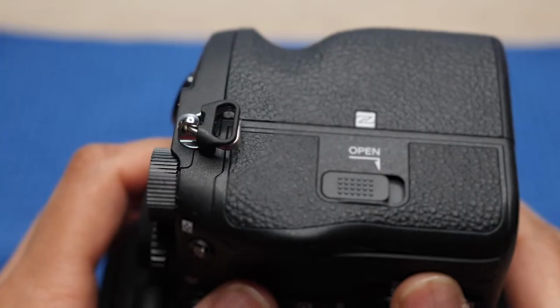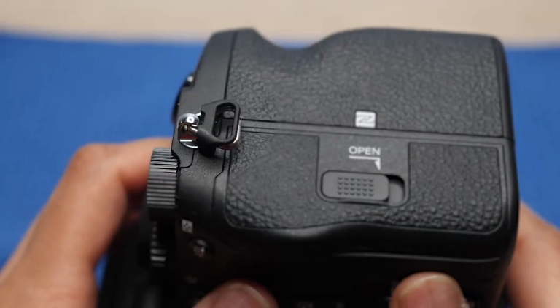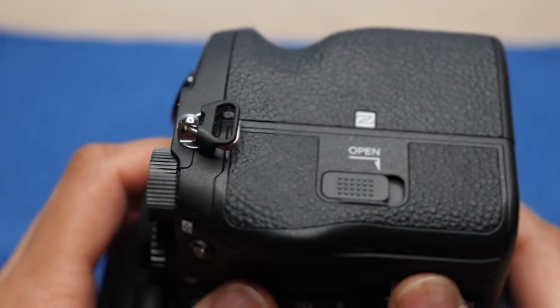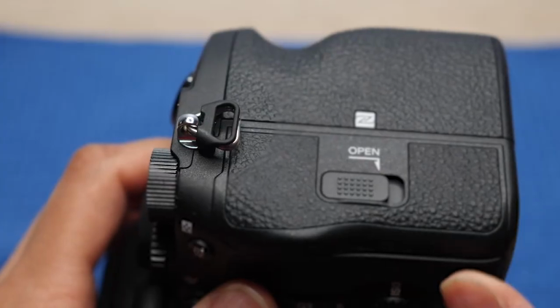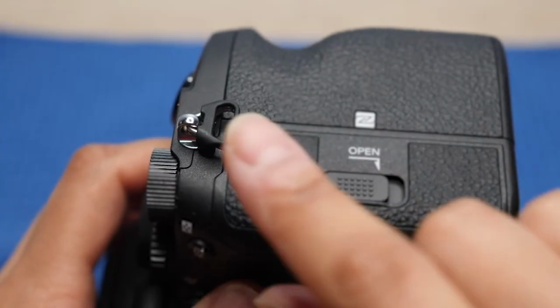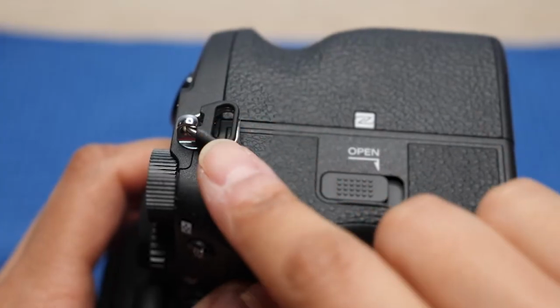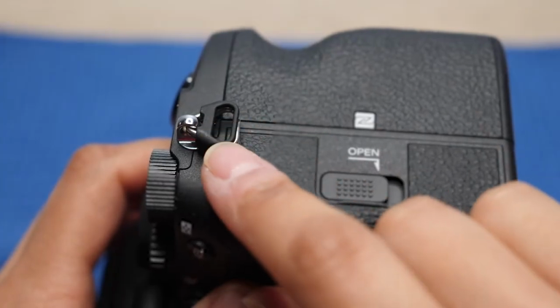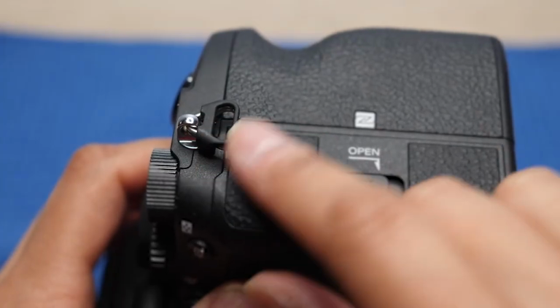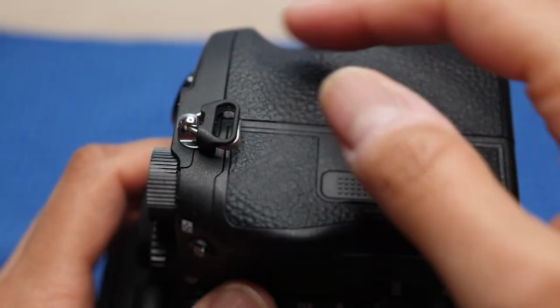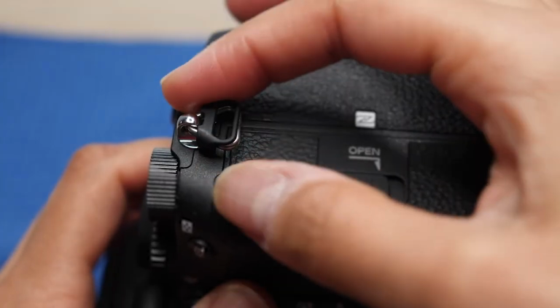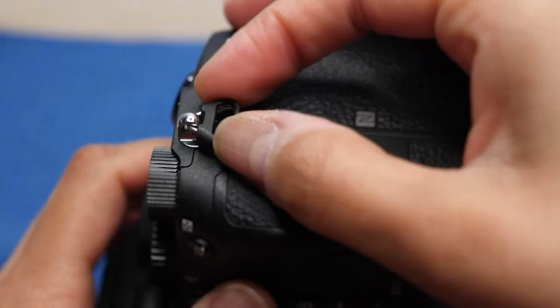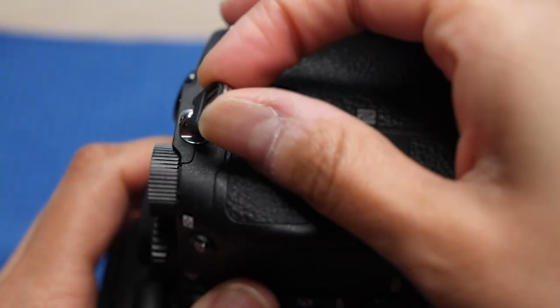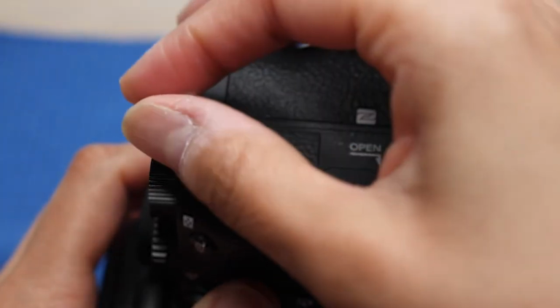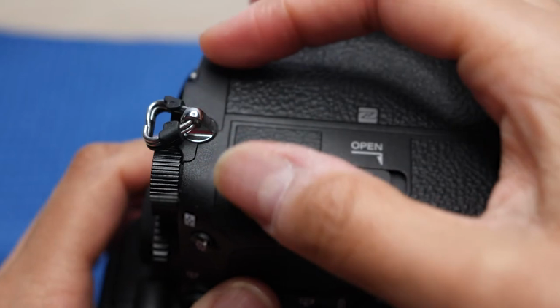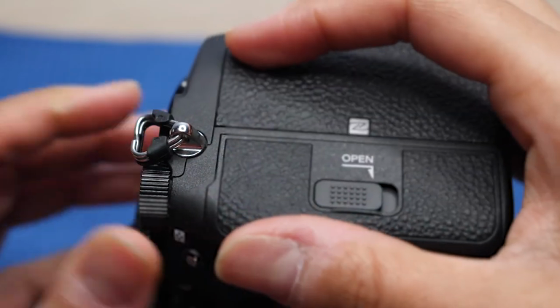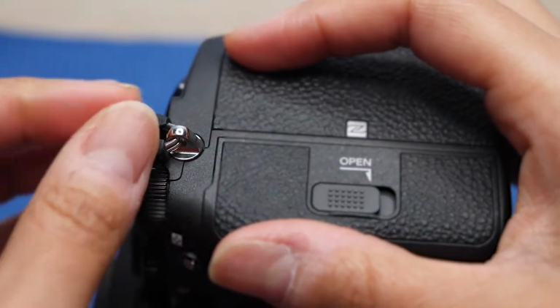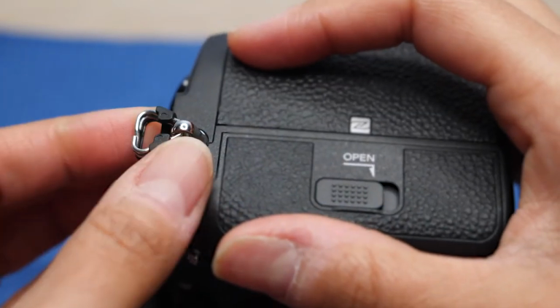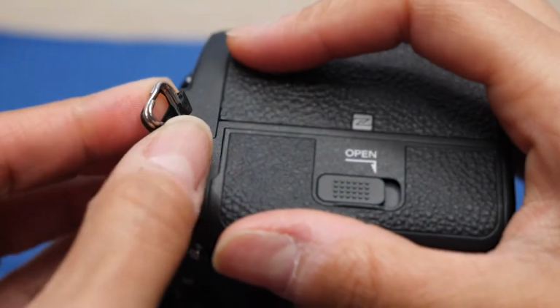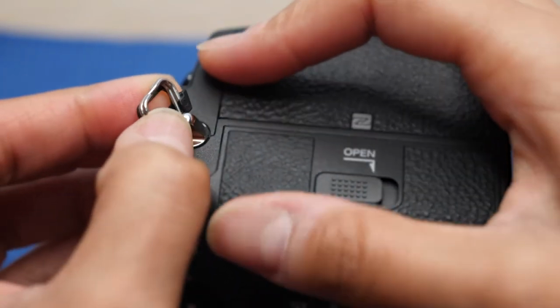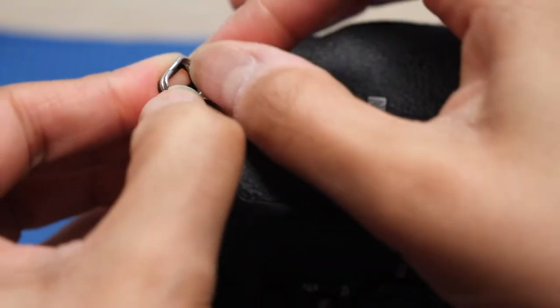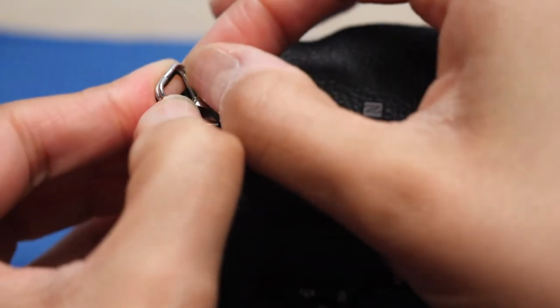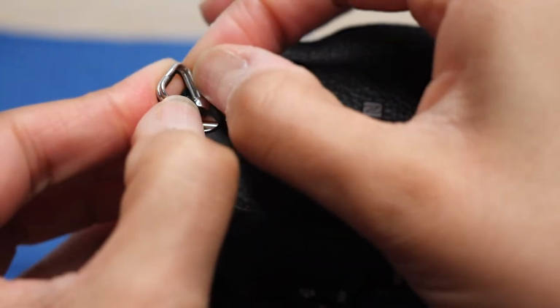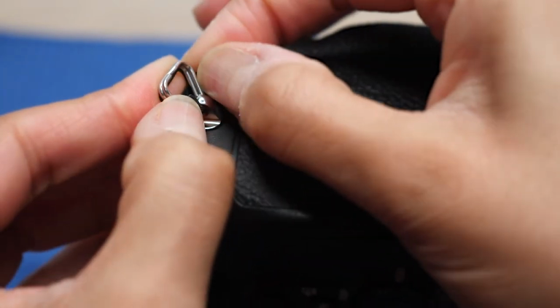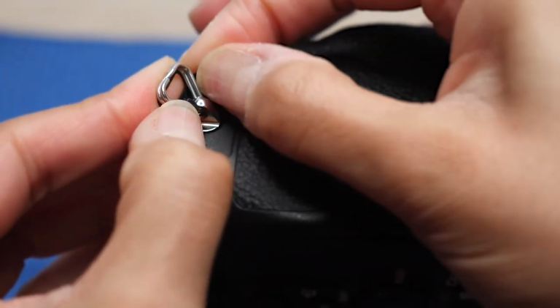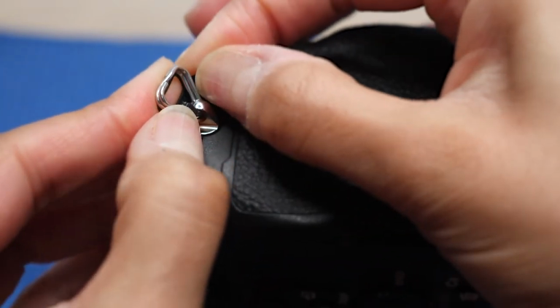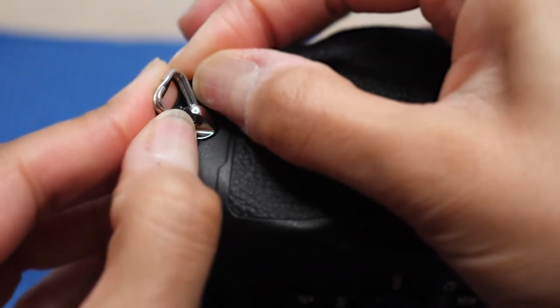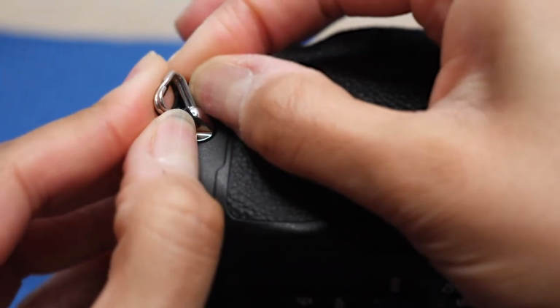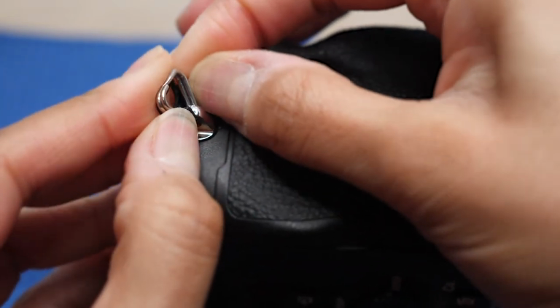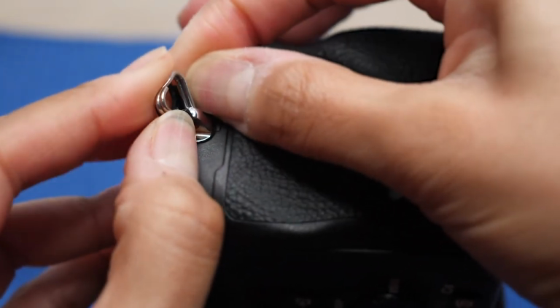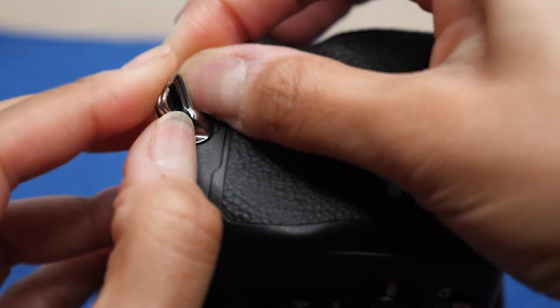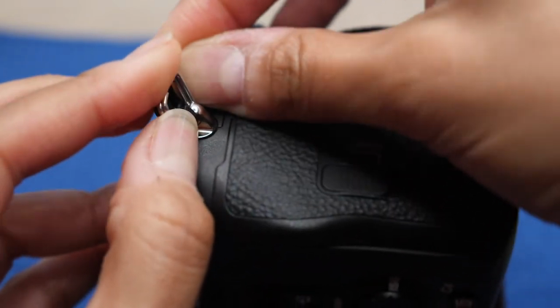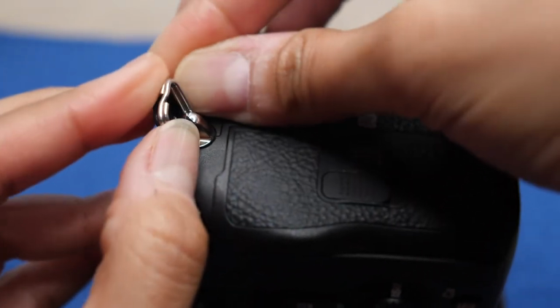Attached to the ring is this black plastic cover. On the bottom there are these two little clasps. Just lift one of the sides up and it comes right off.